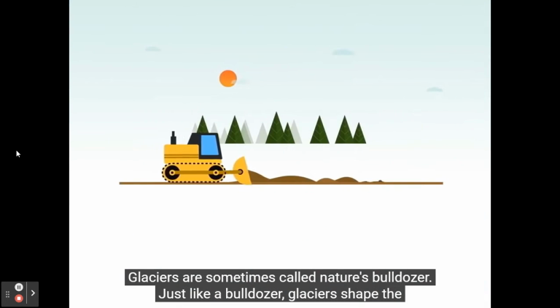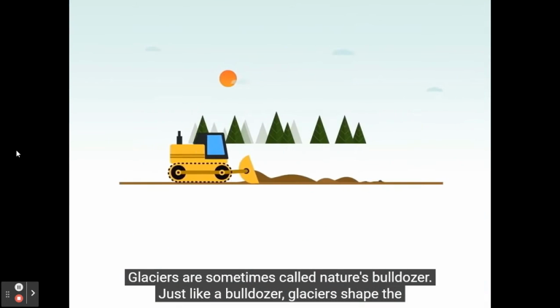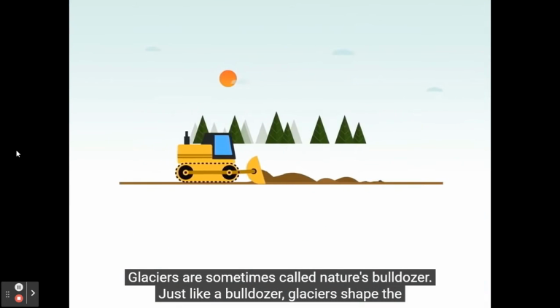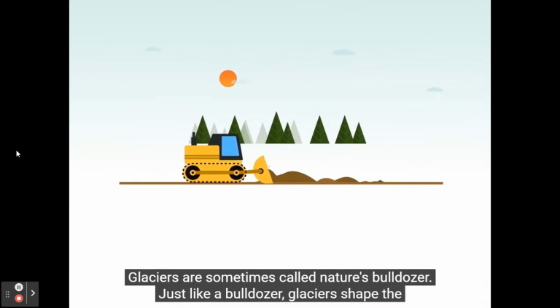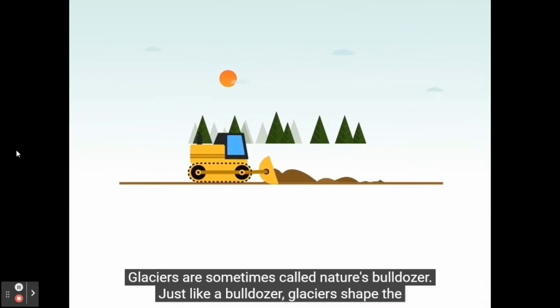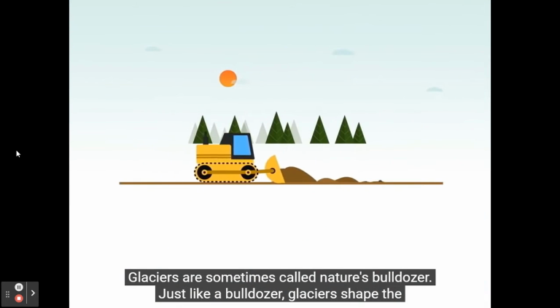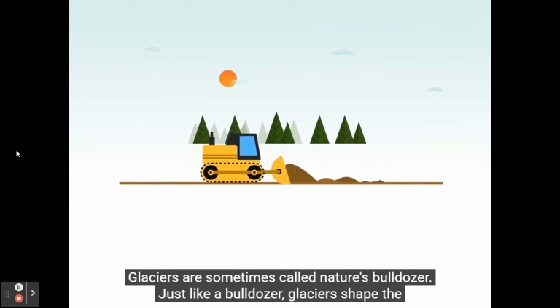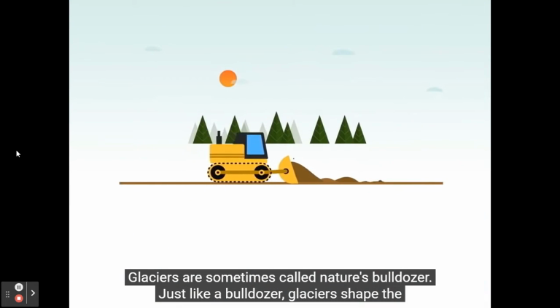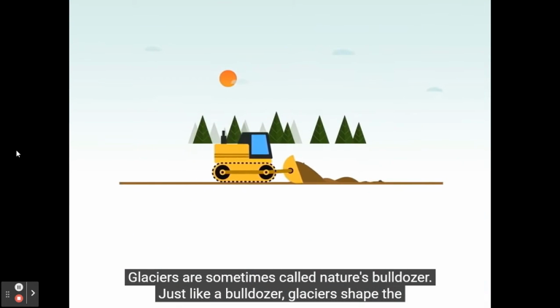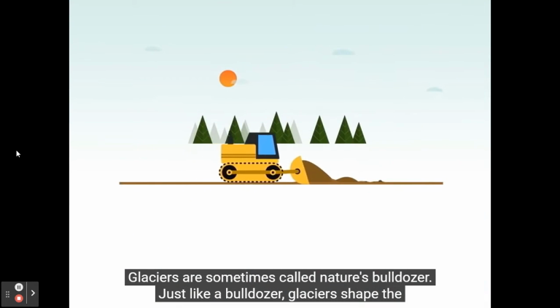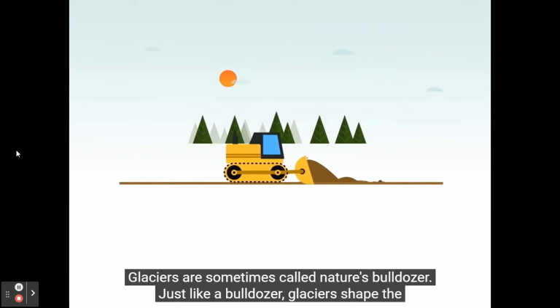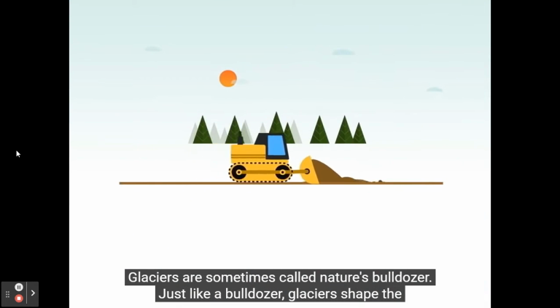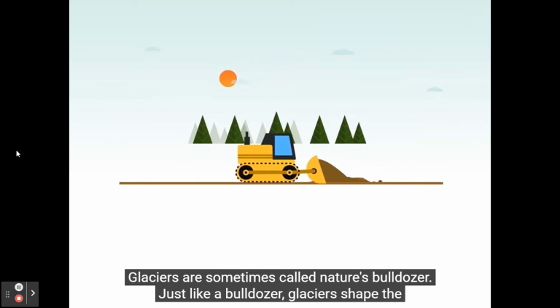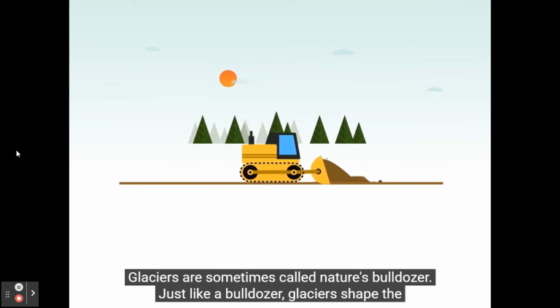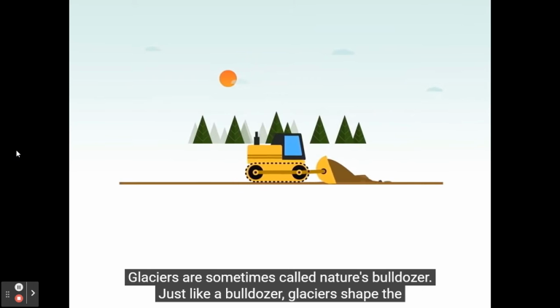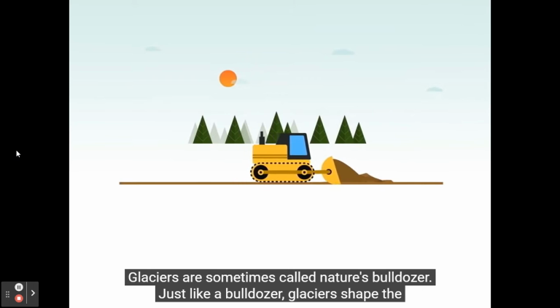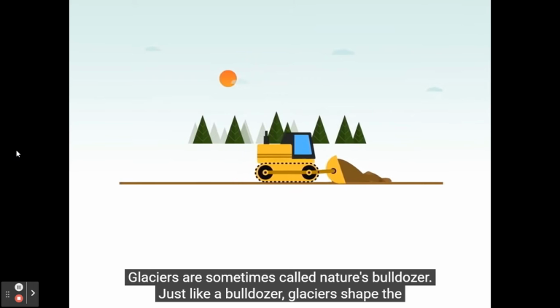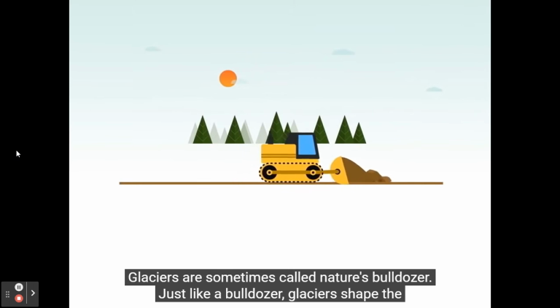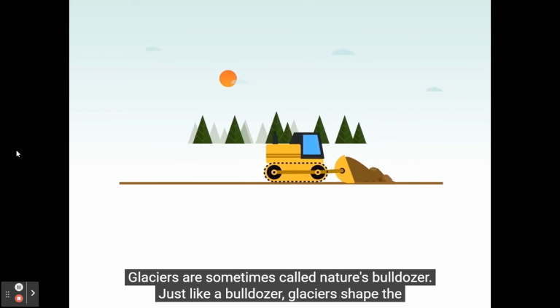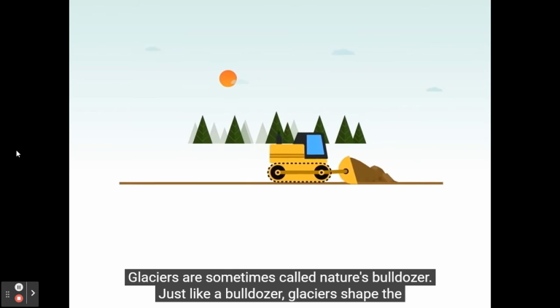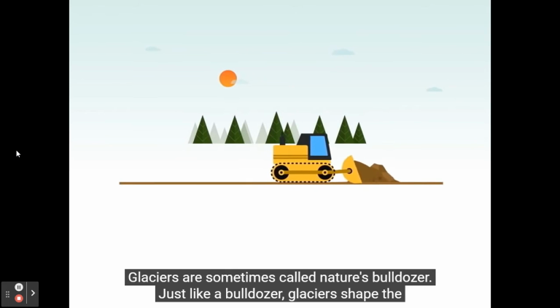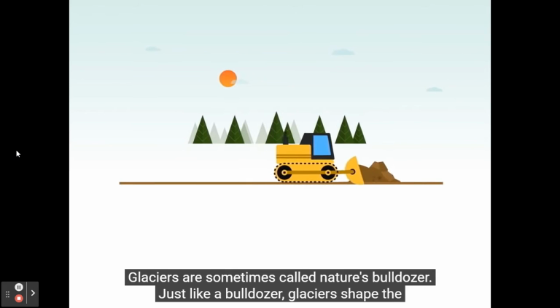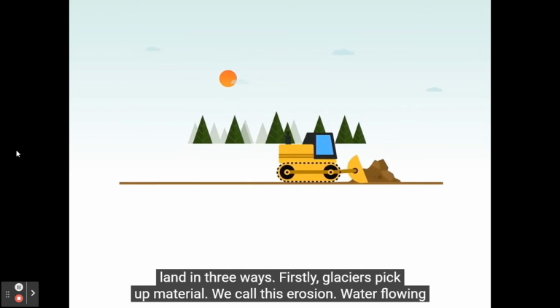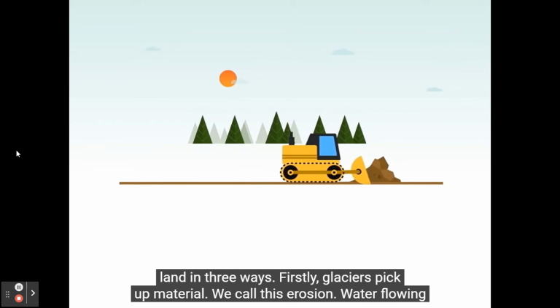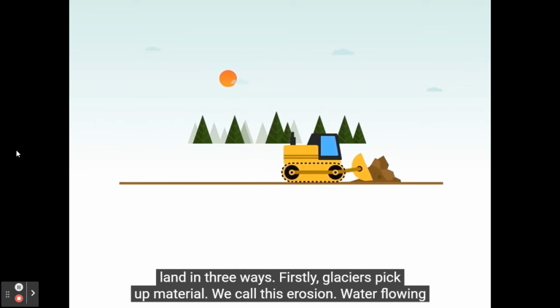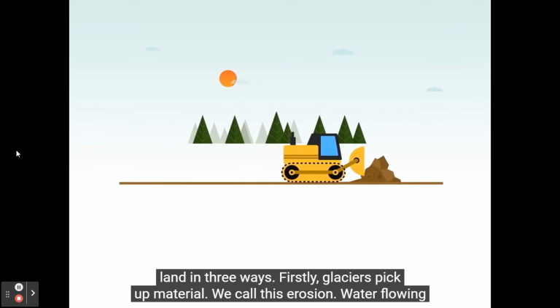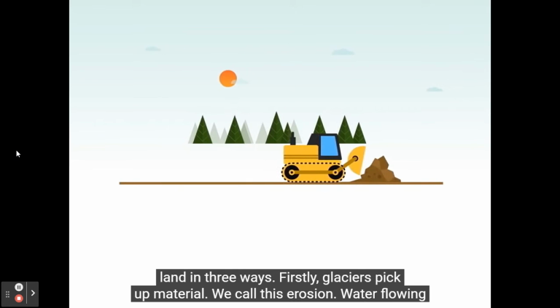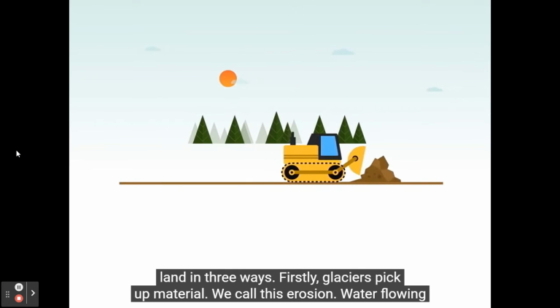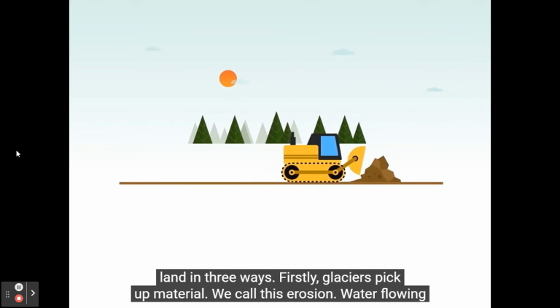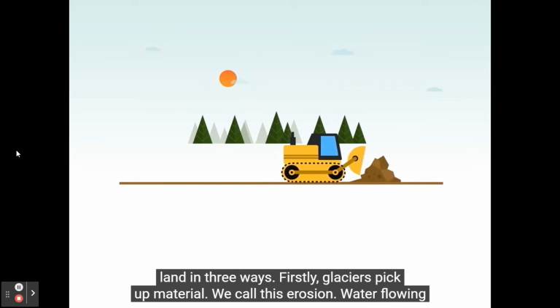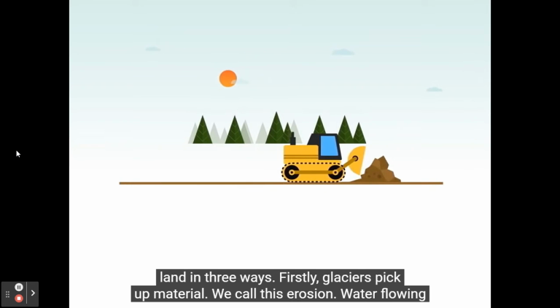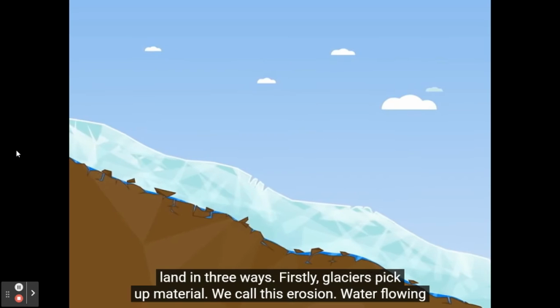Glaciers are sometimes called nature's bulldozer. Just like a bulldozer, glaciers shape the land in three ways.